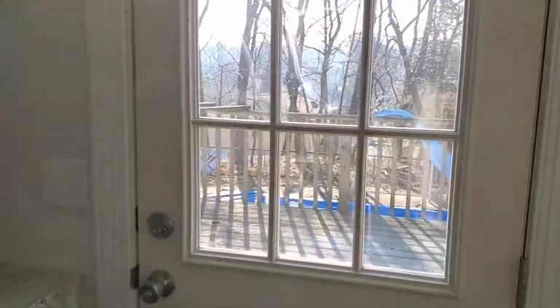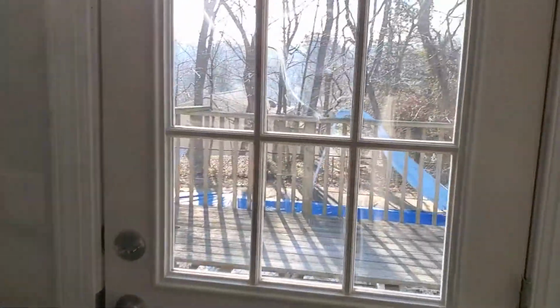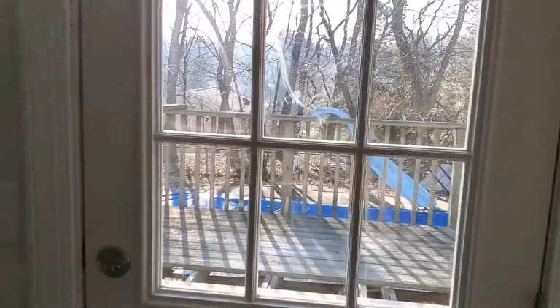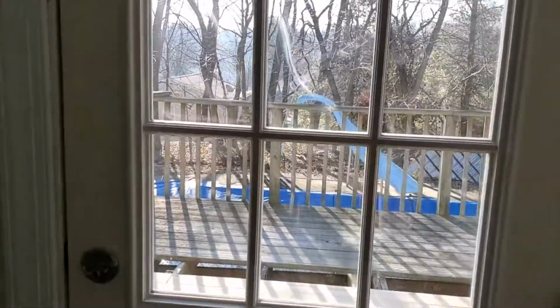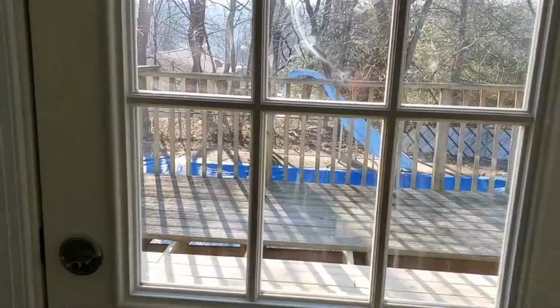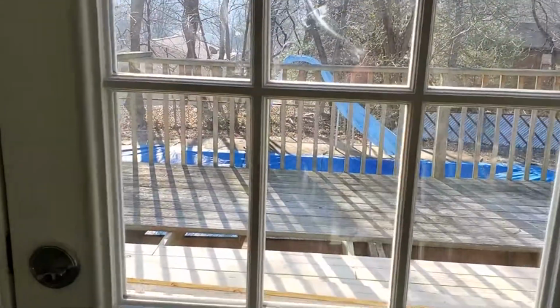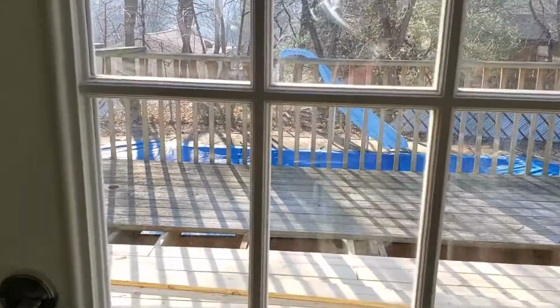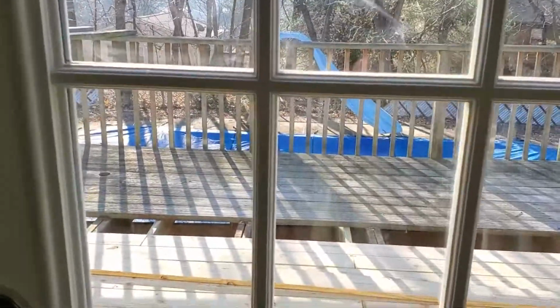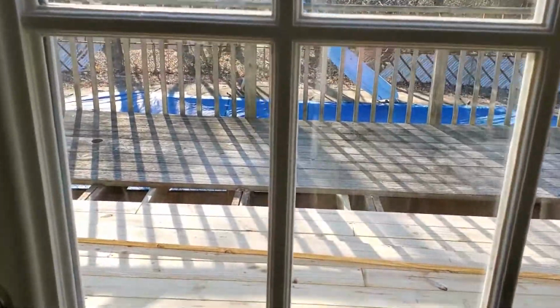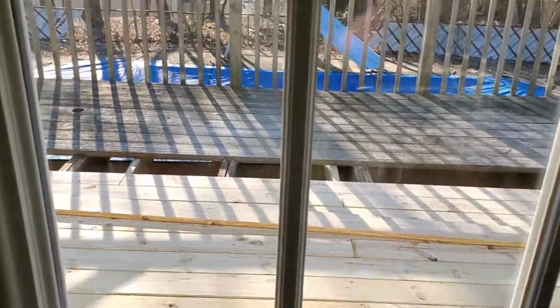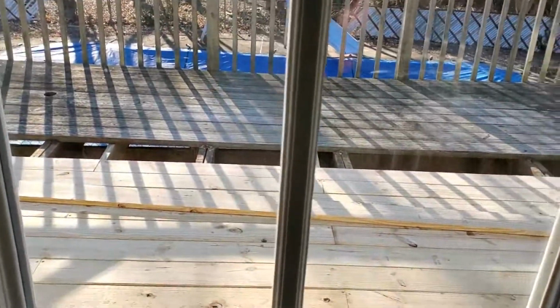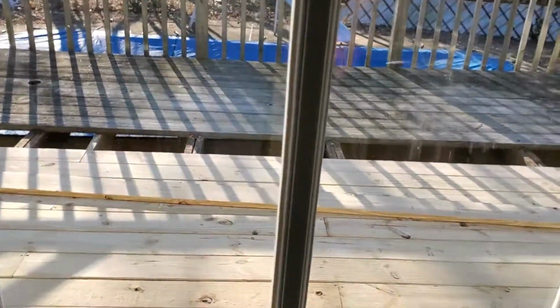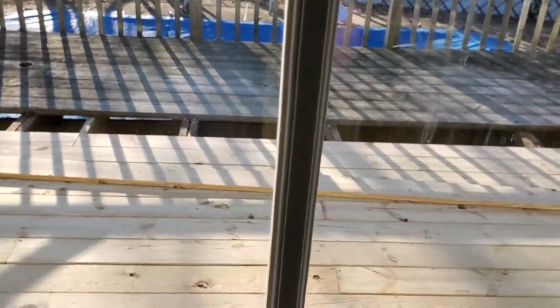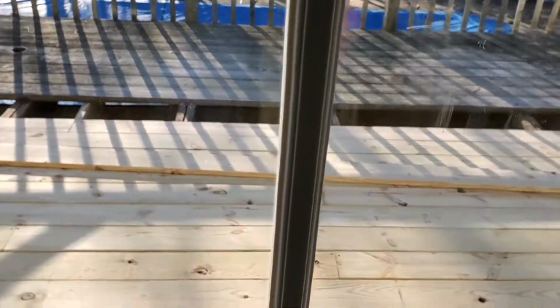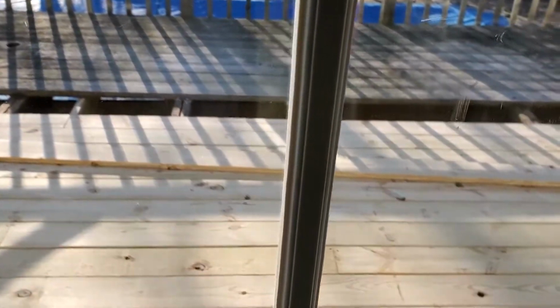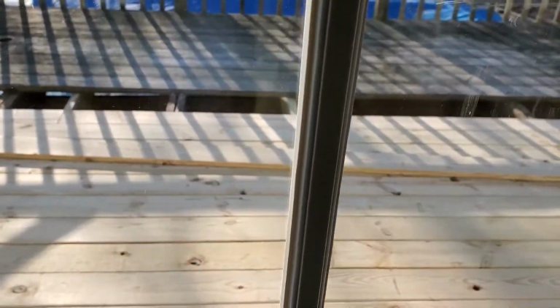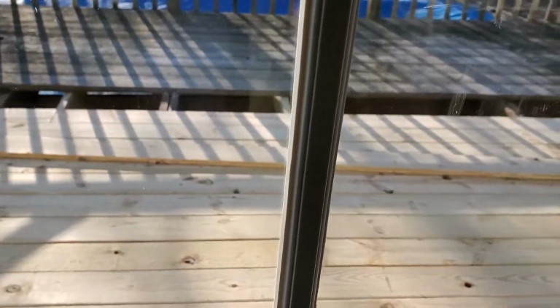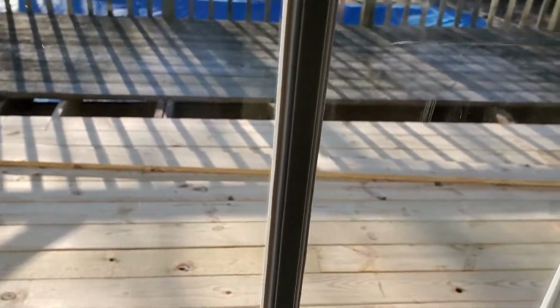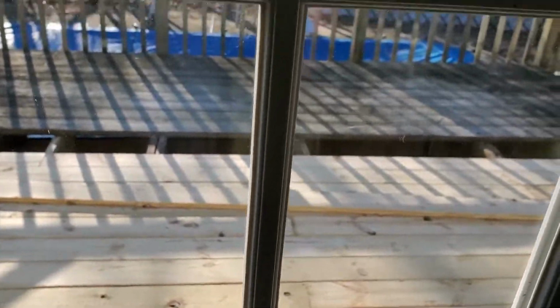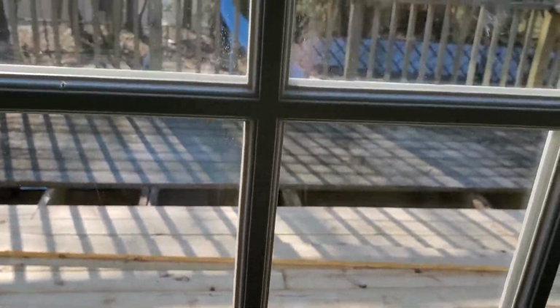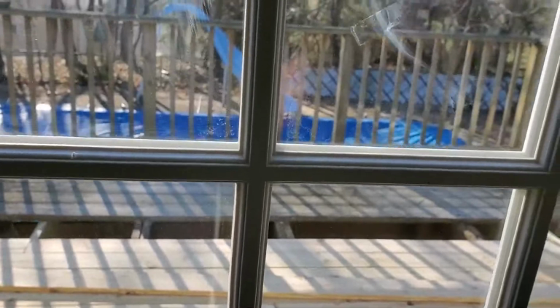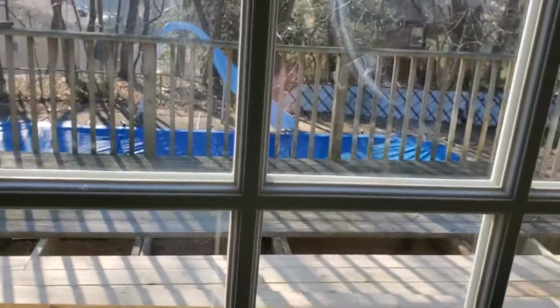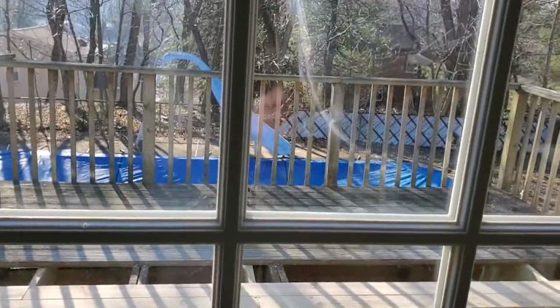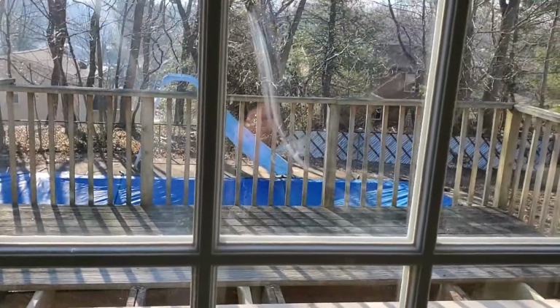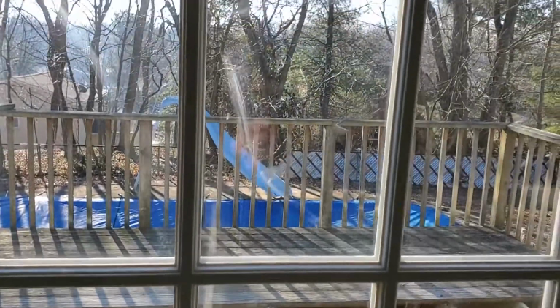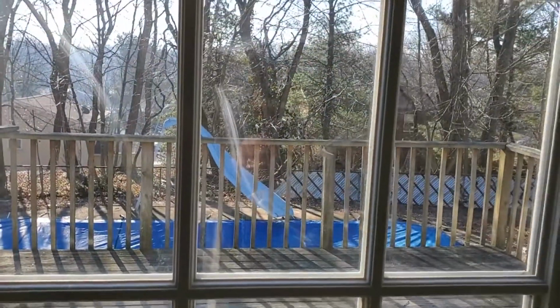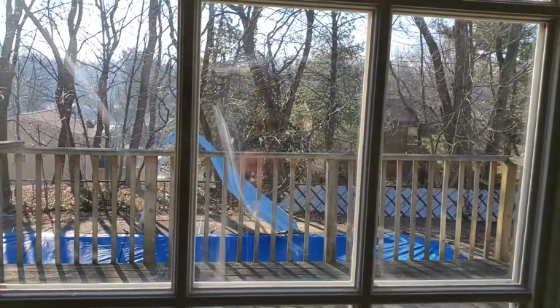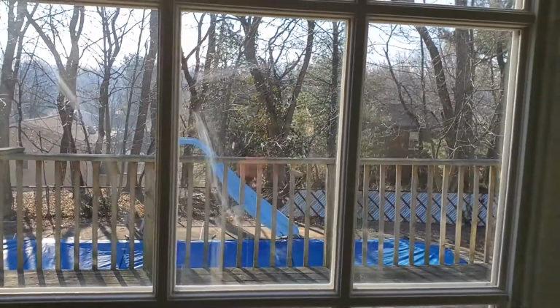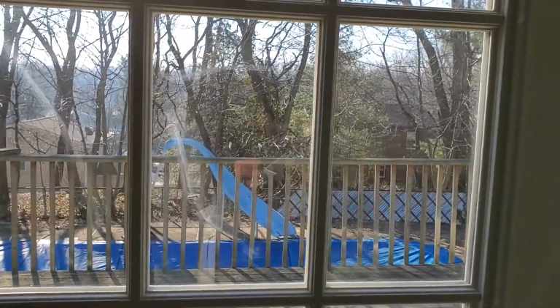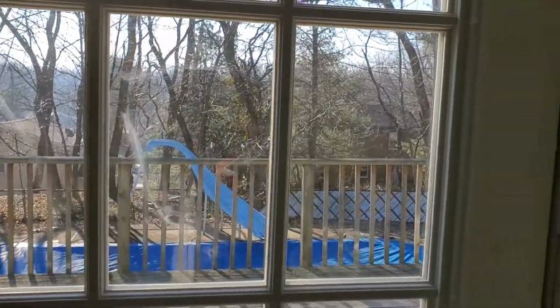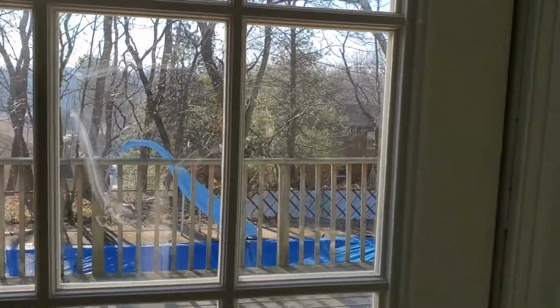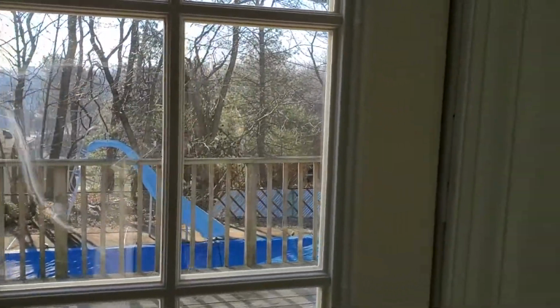Right now they're finishing up the deck, and the yard will be all cleaned up.